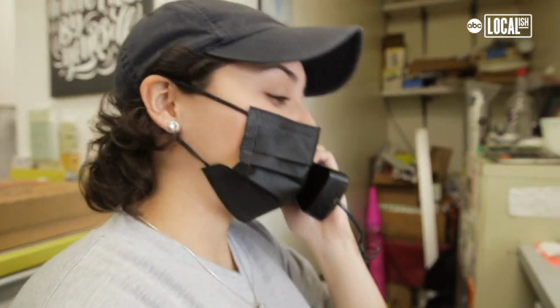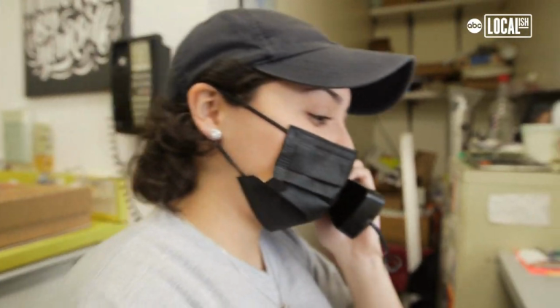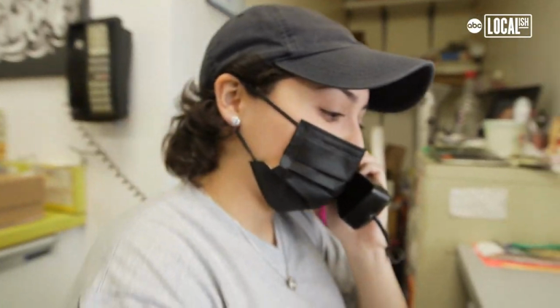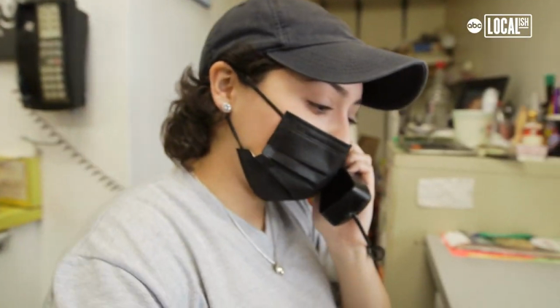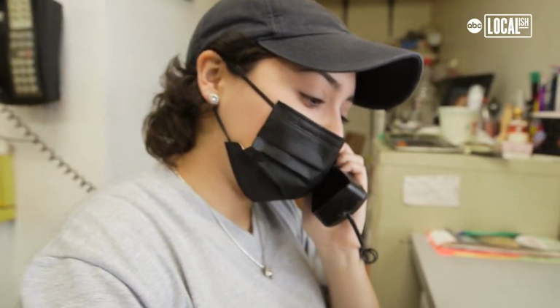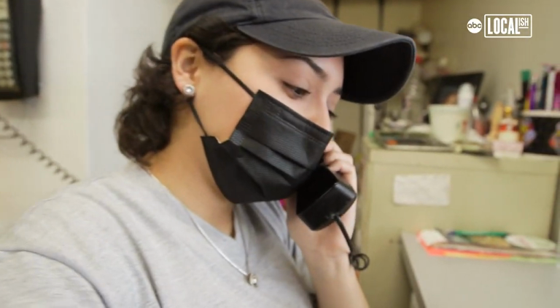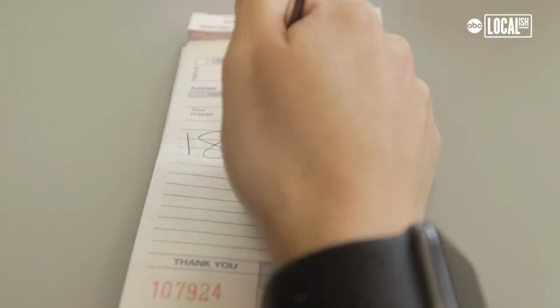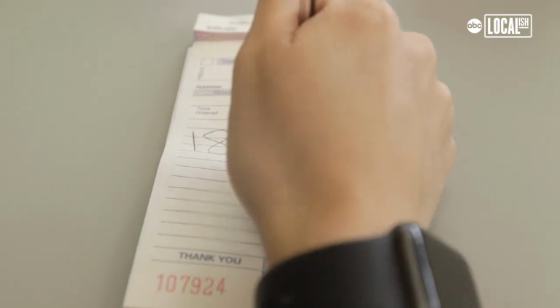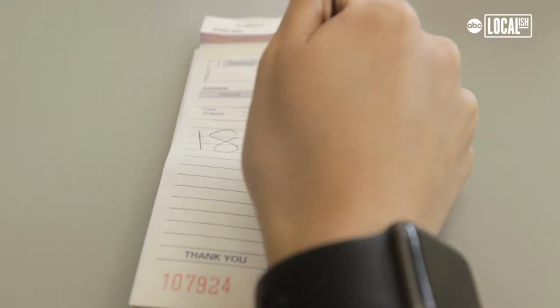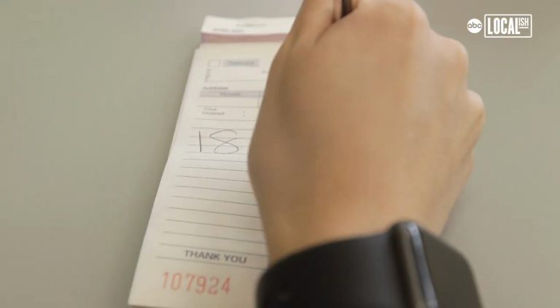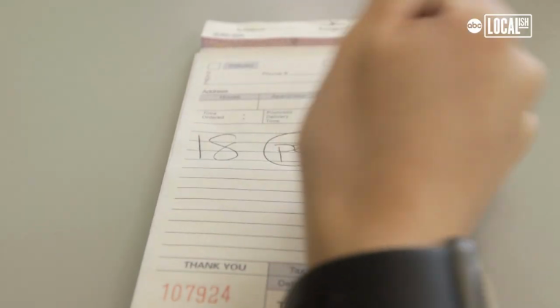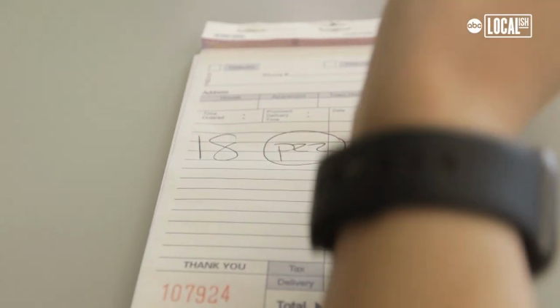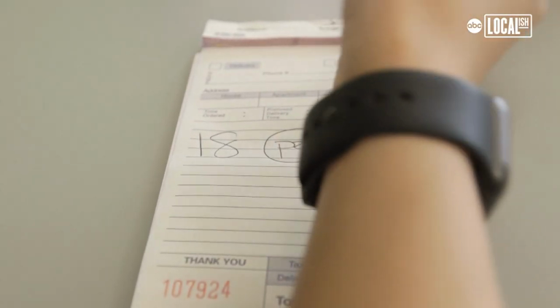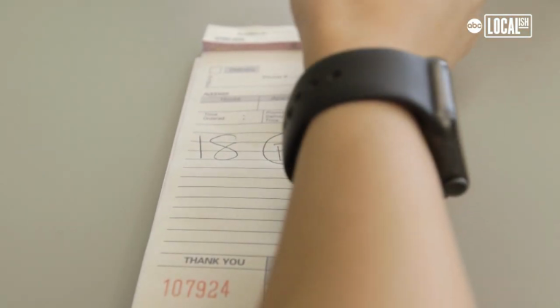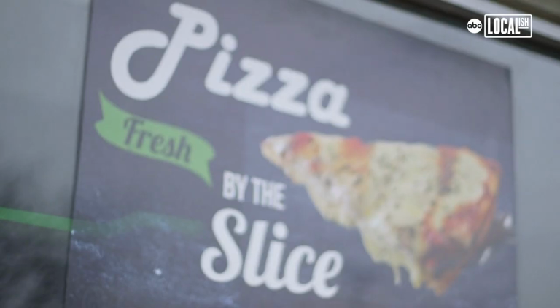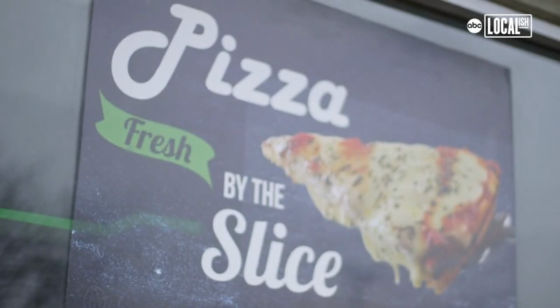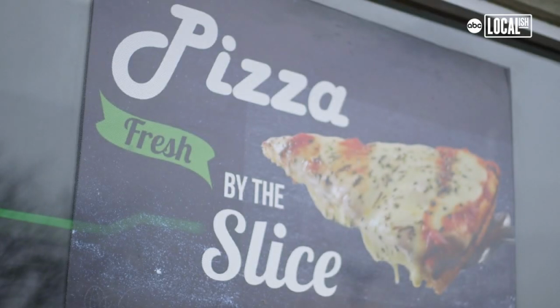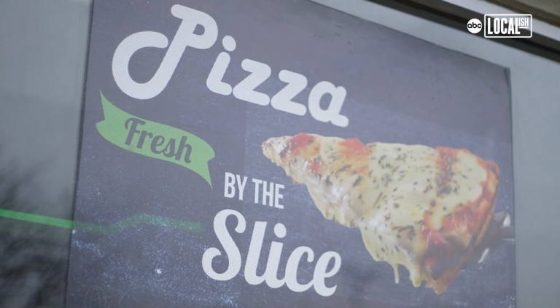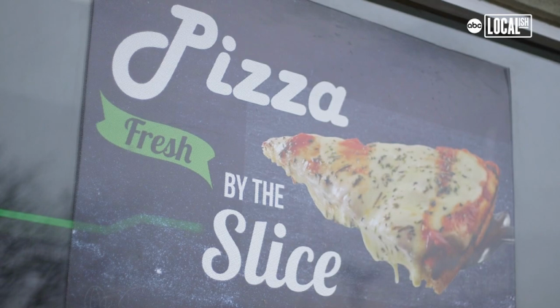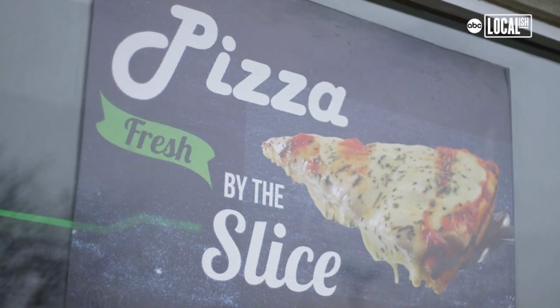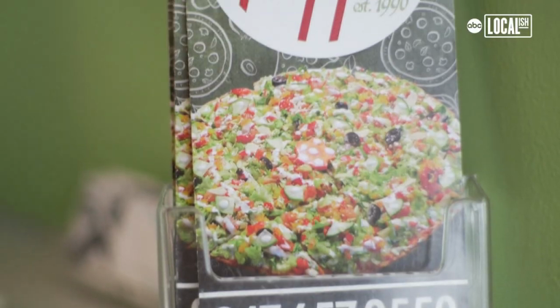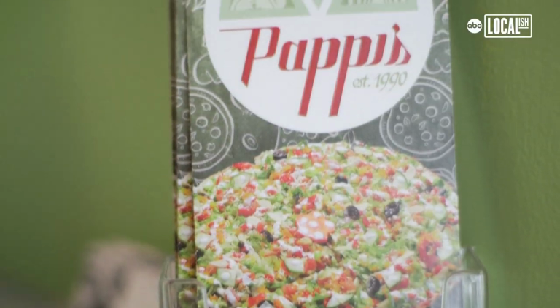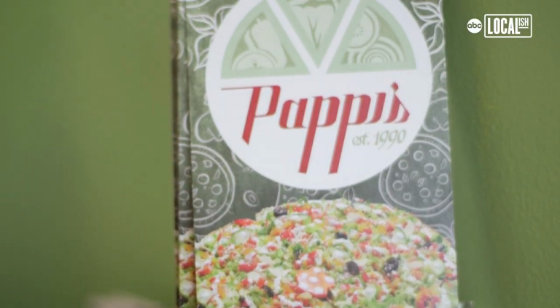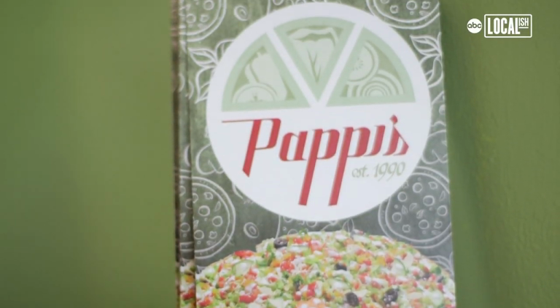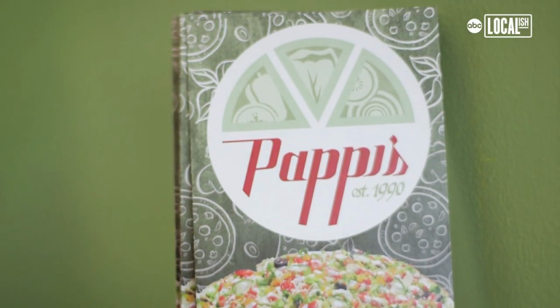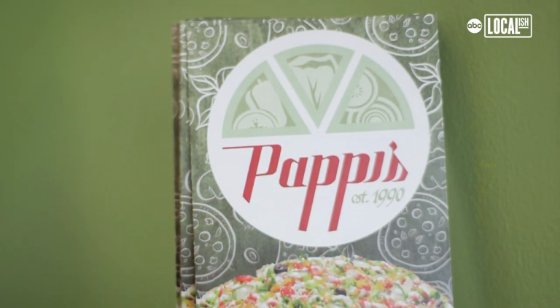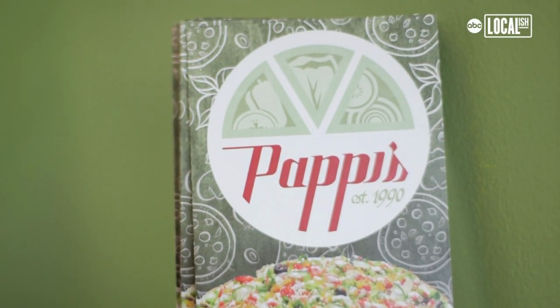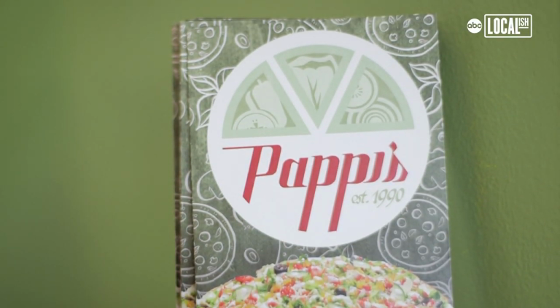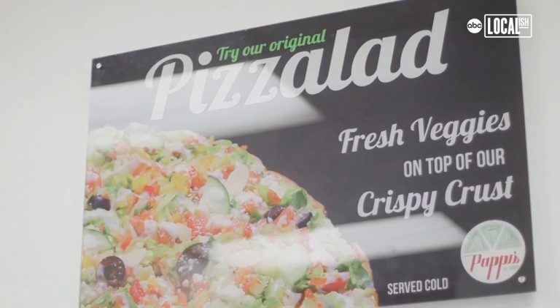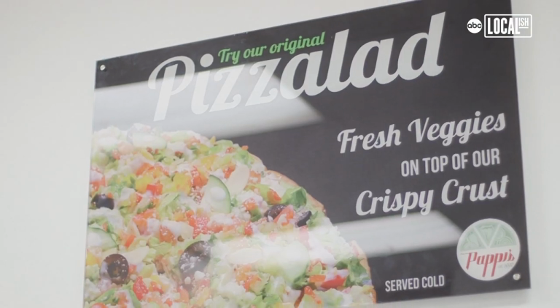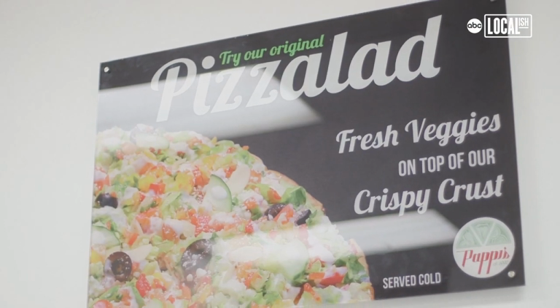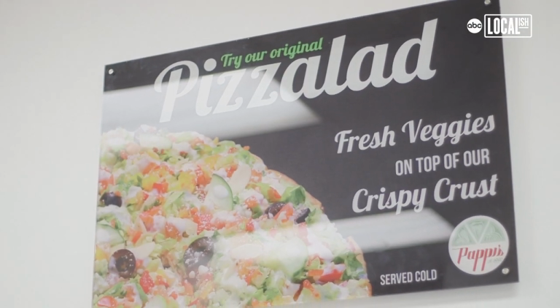At Pappy's we offer thin crust, pan, and stuffed pizzas, but our signature product is really our pizza salad.